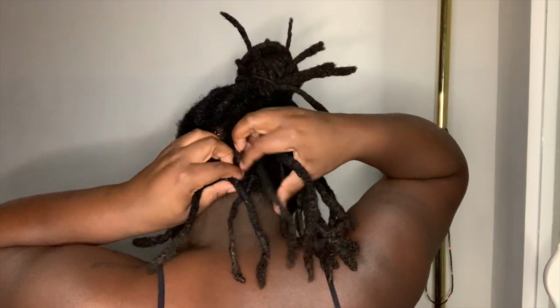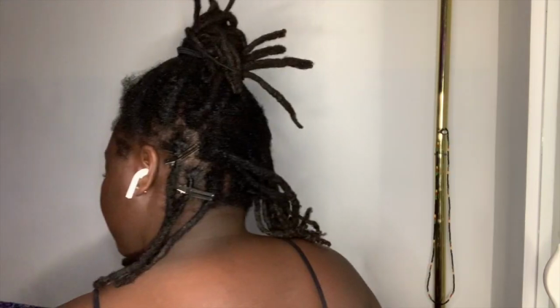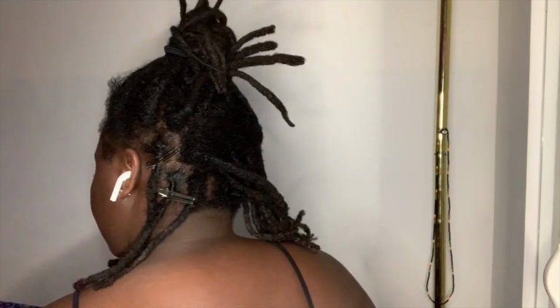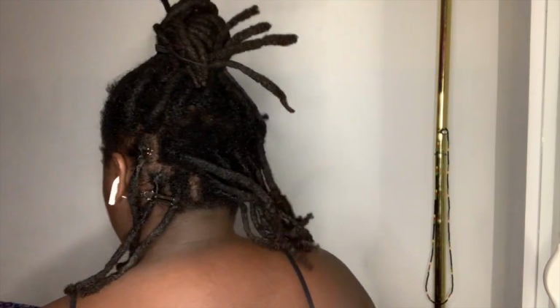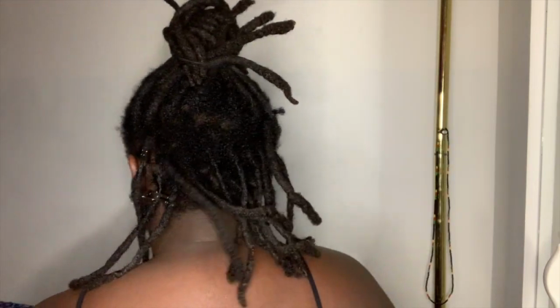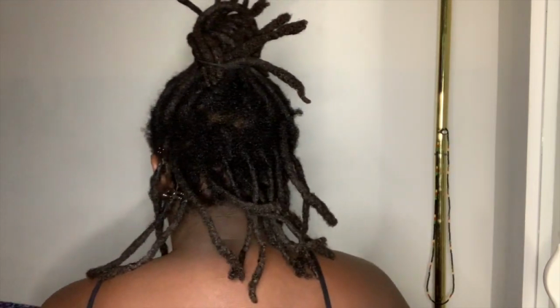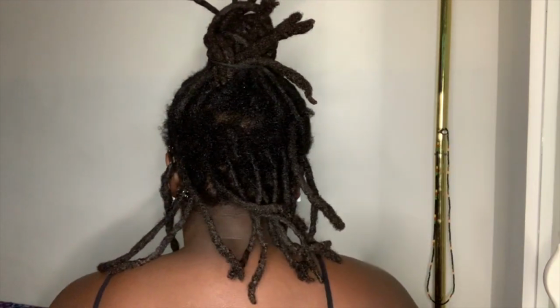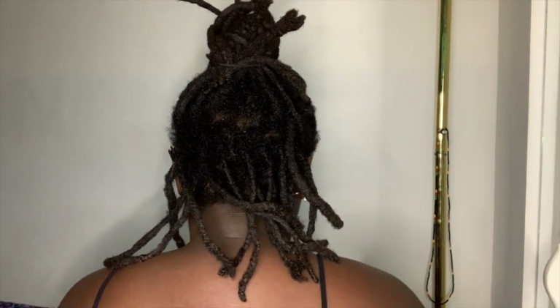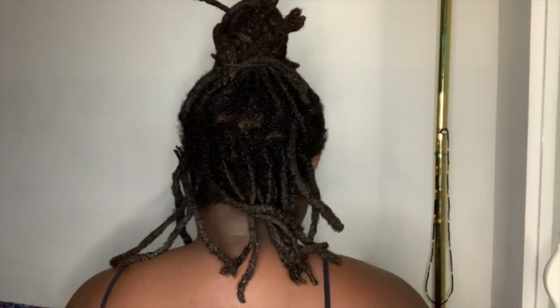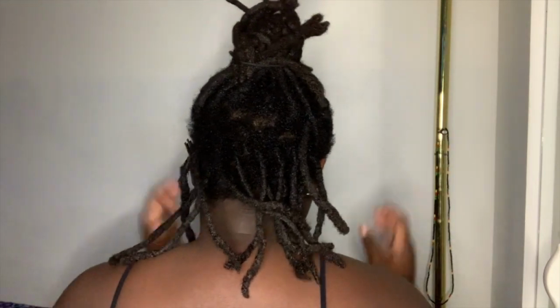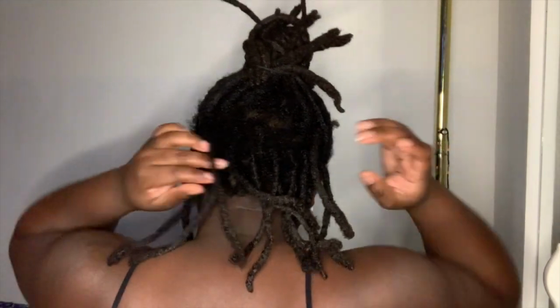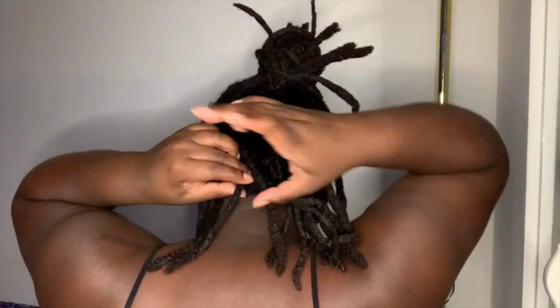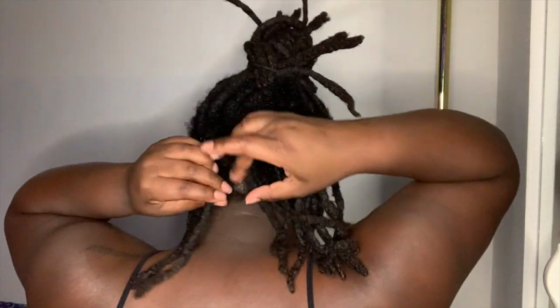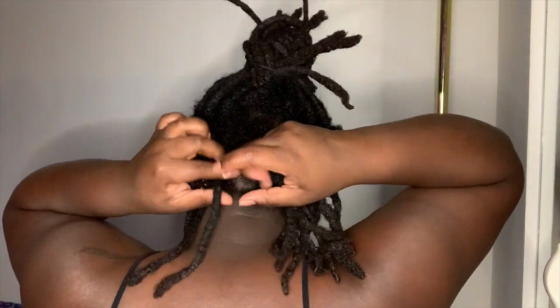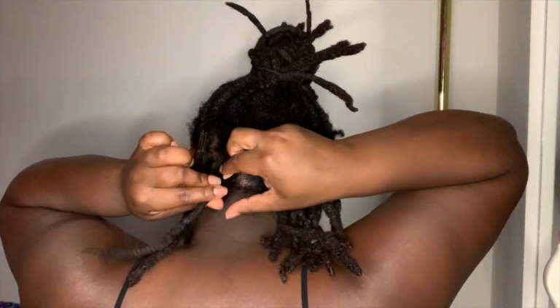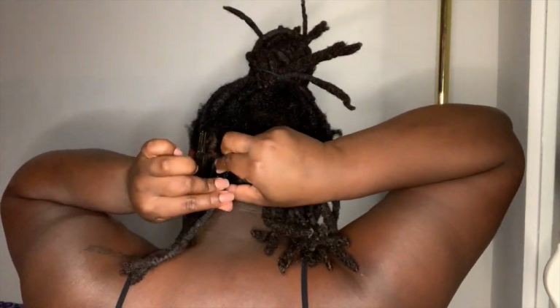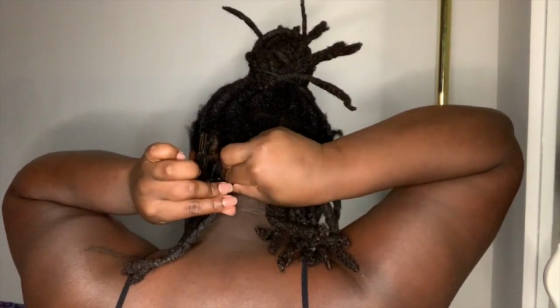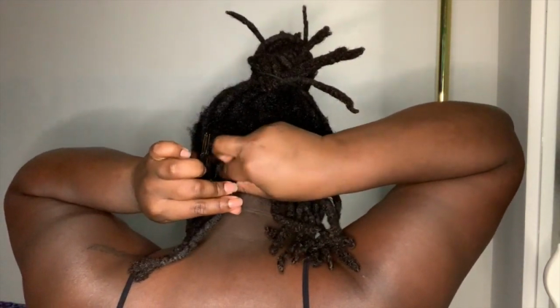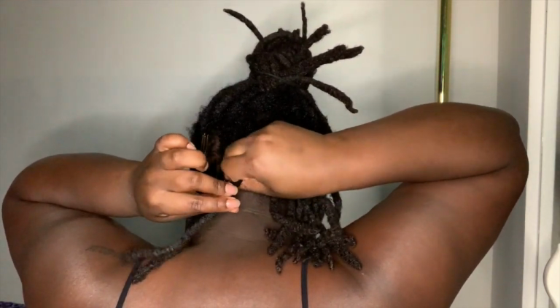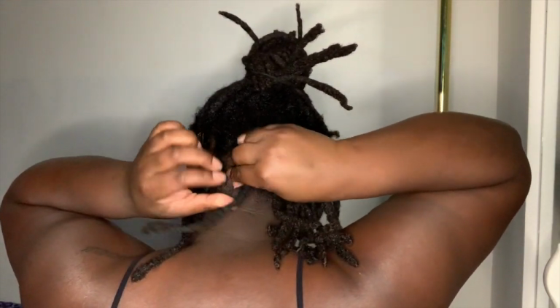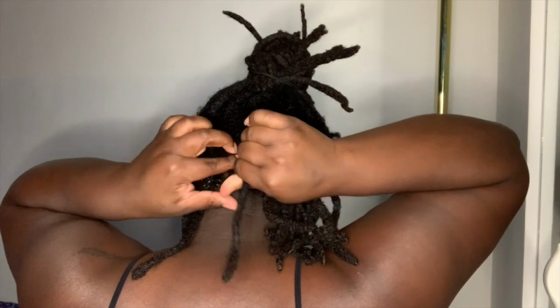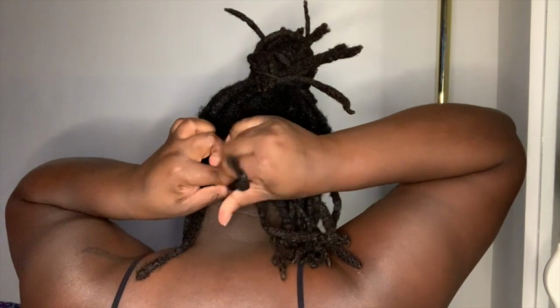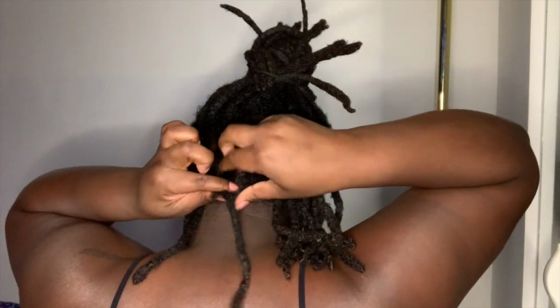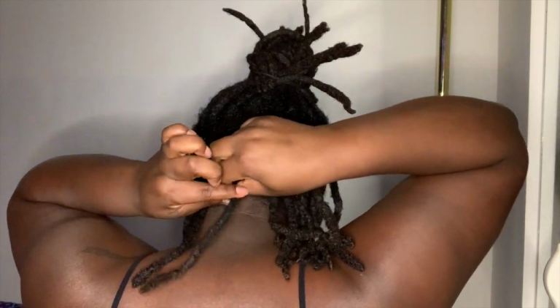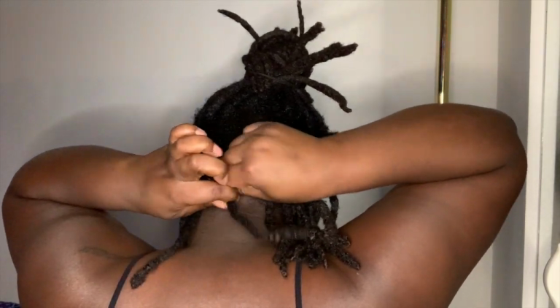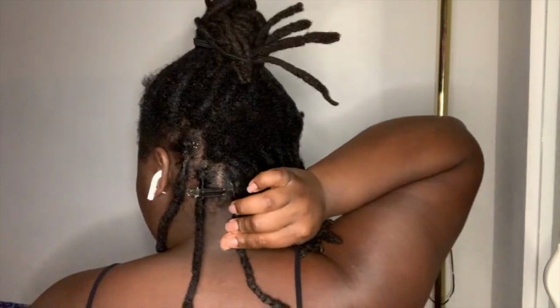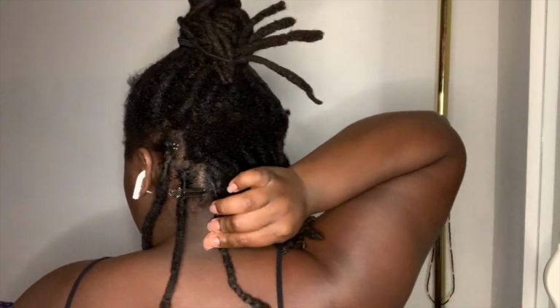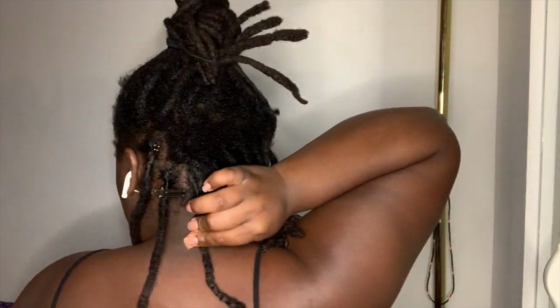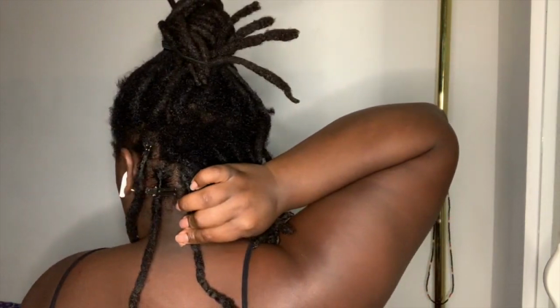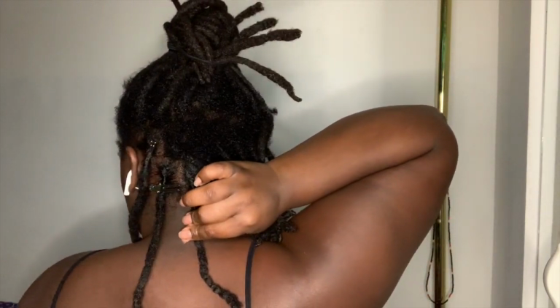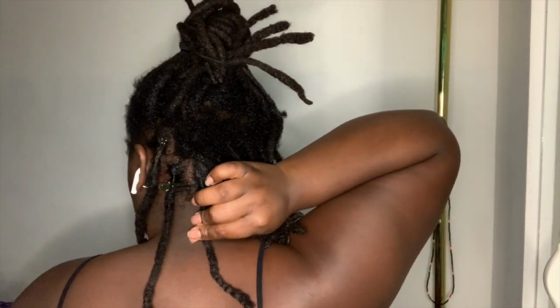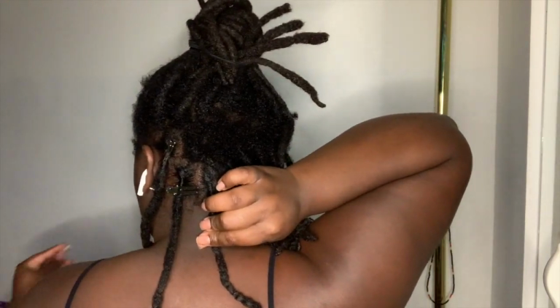There's another video on my channel that explains in detail how I retwist my hair, so I'll link that in the description box below and put it in the iCard.